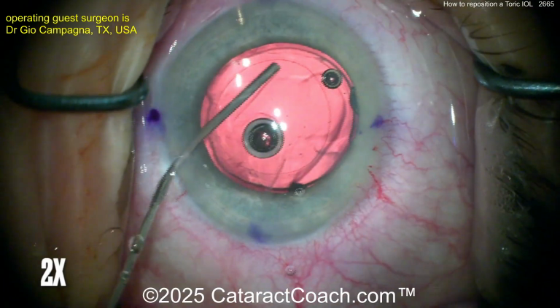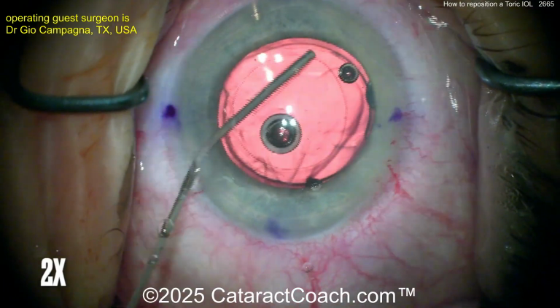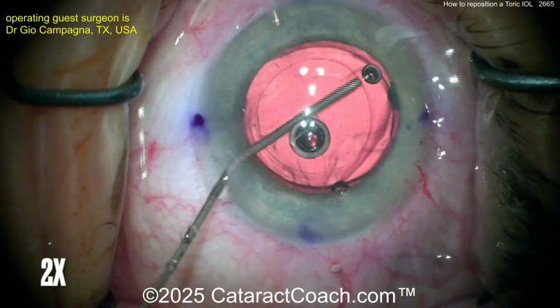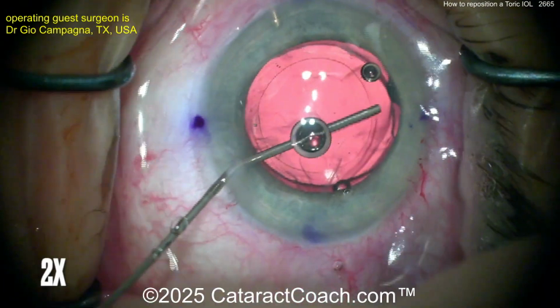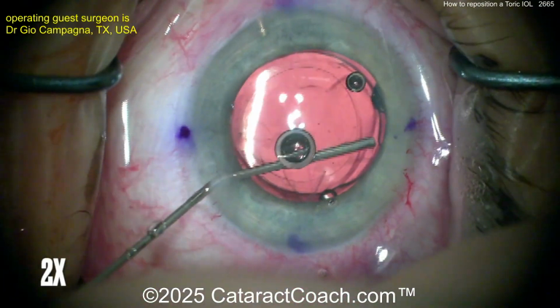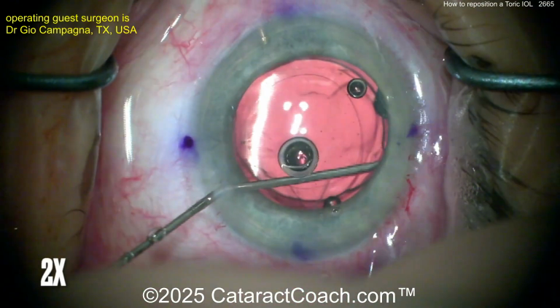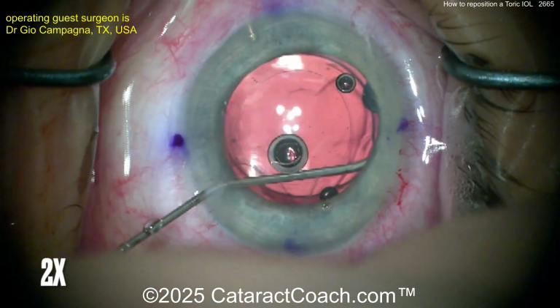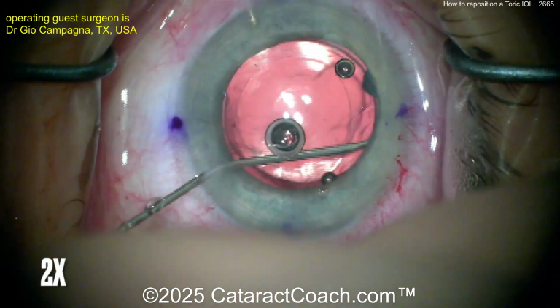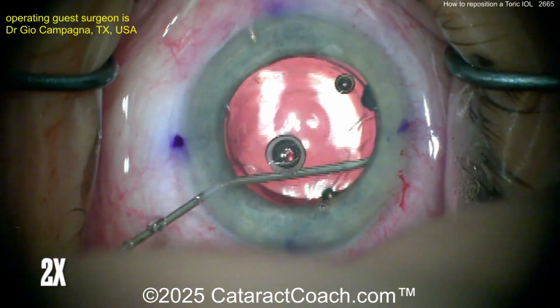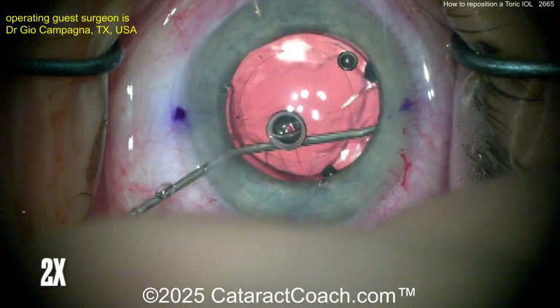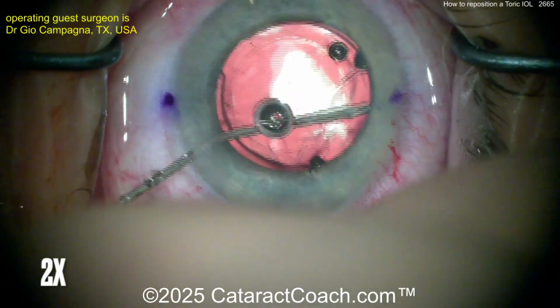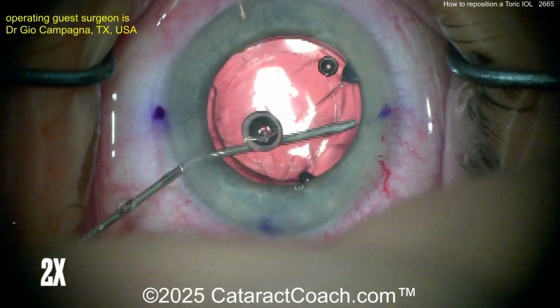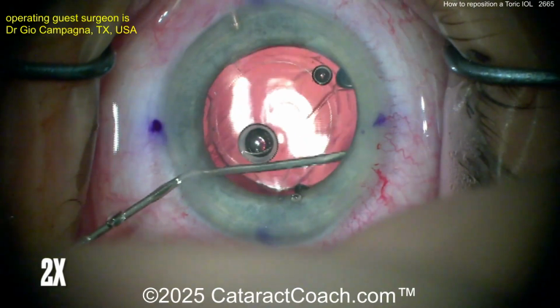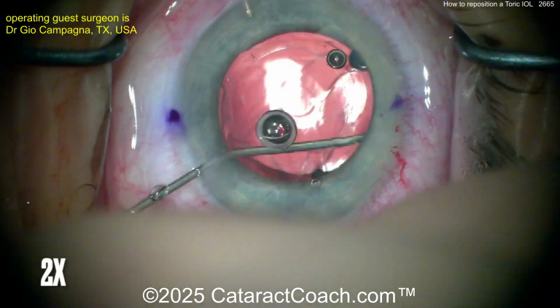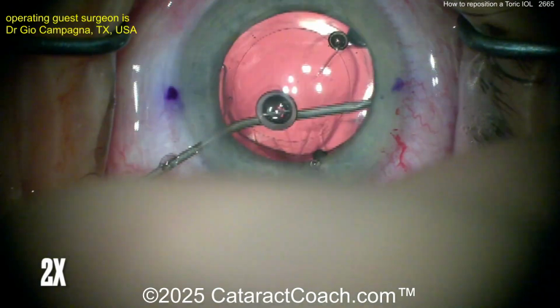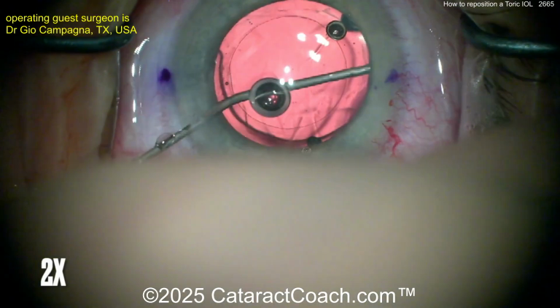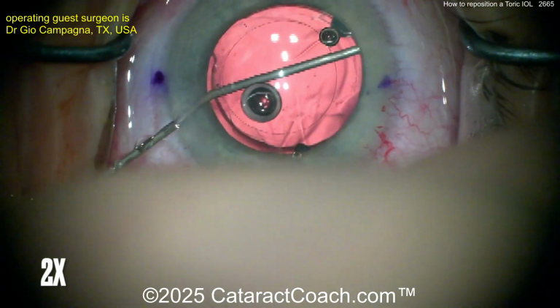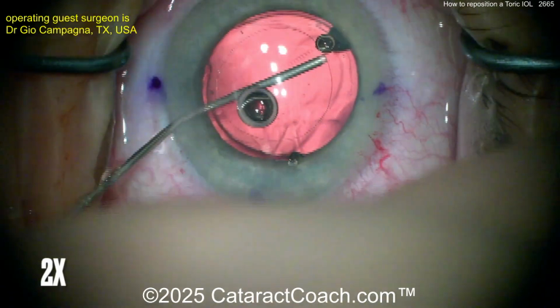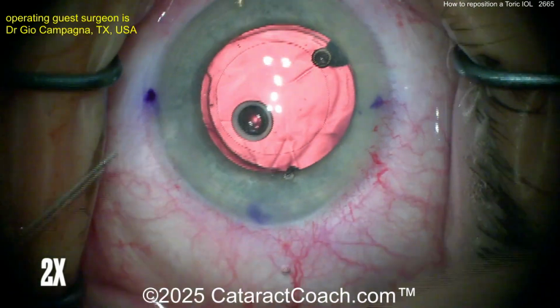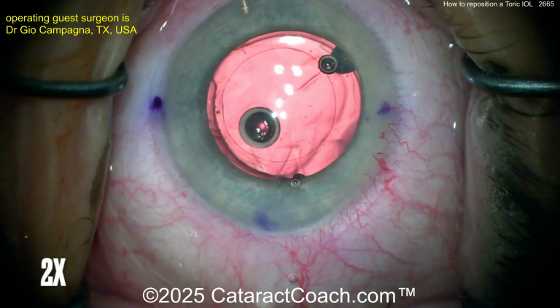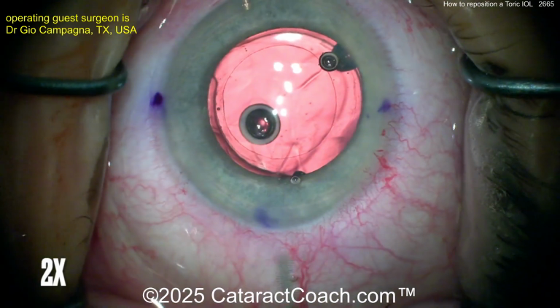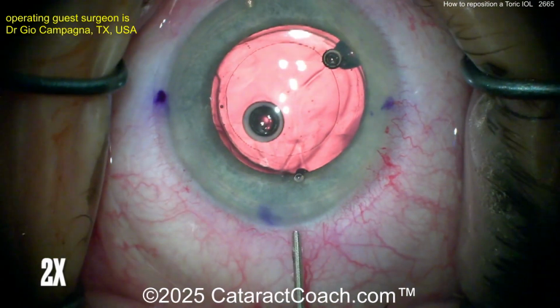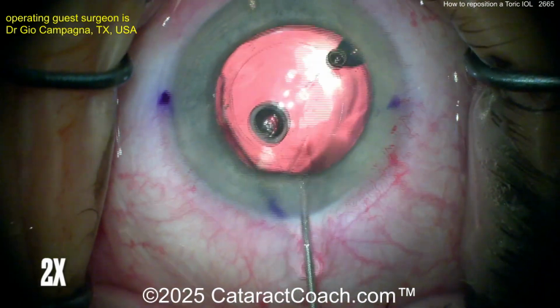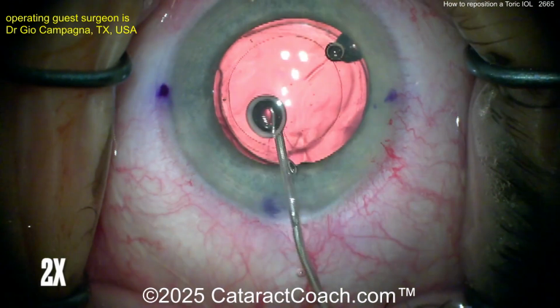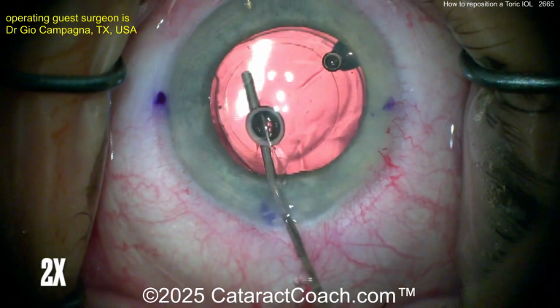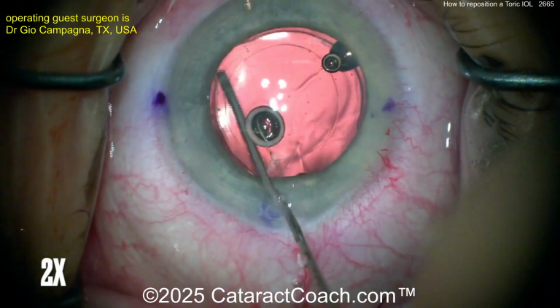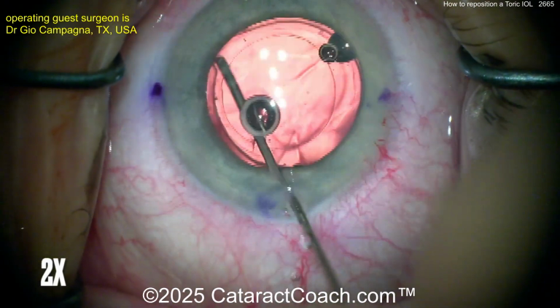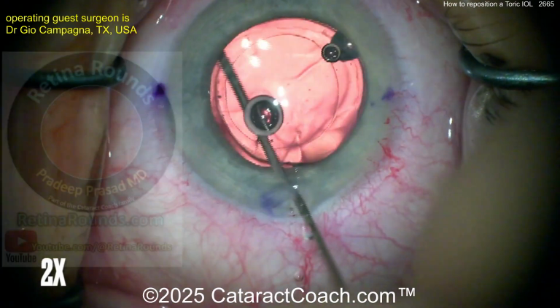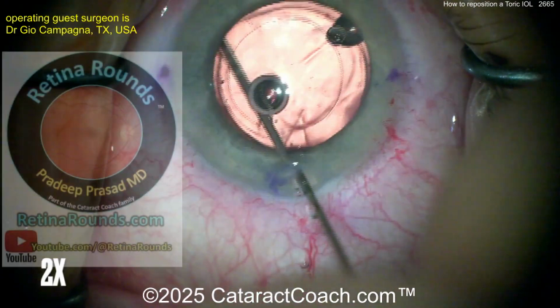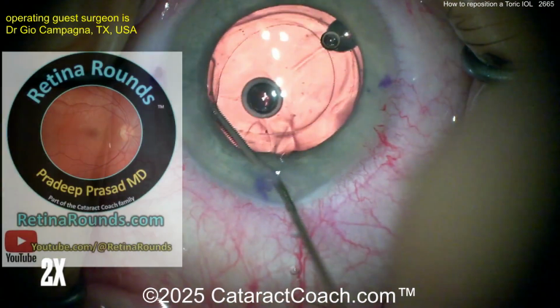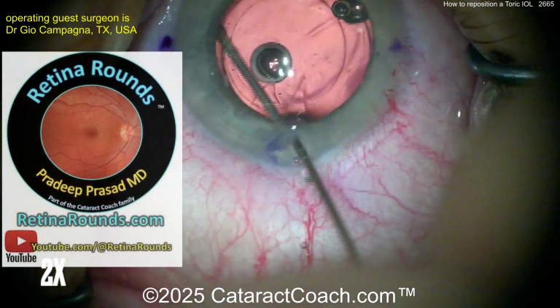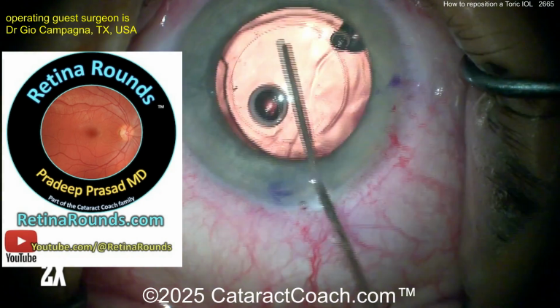Some surgeons, if it's really in the close post-op period, will reposition this lens without using viscoelastic. We've had videos of that in the past too.